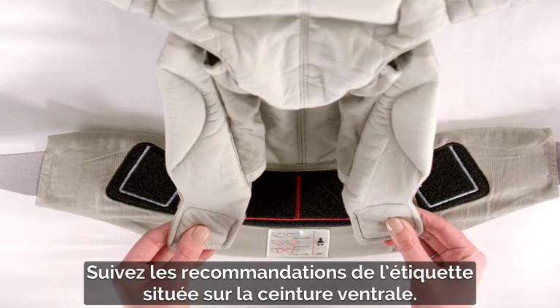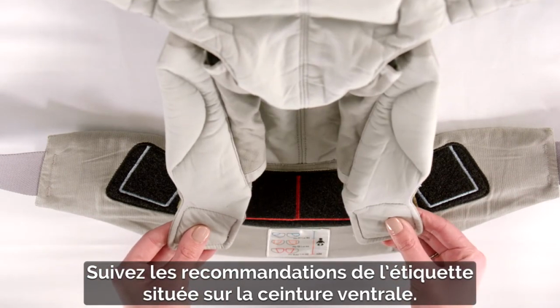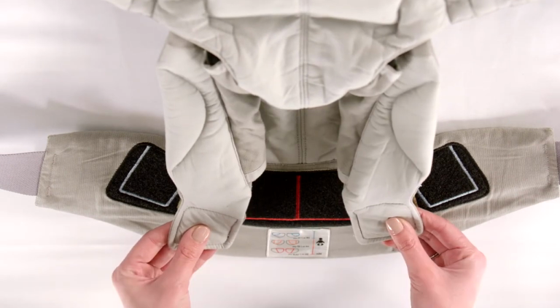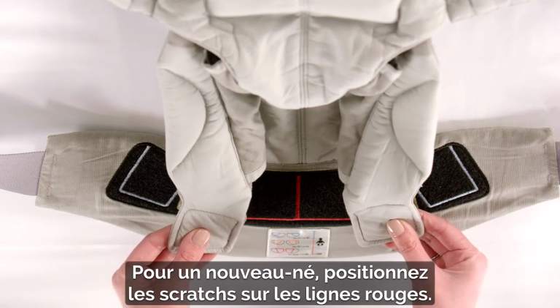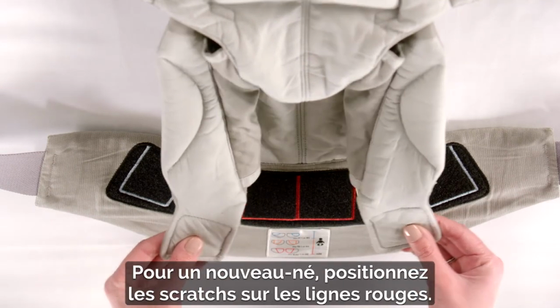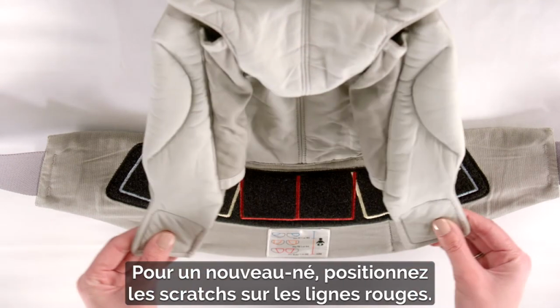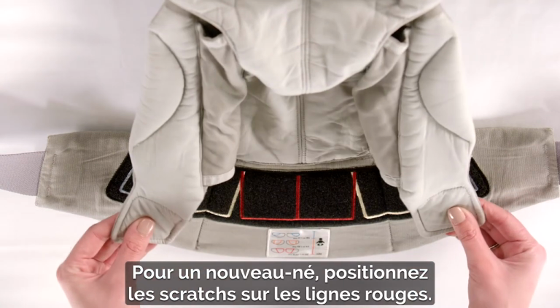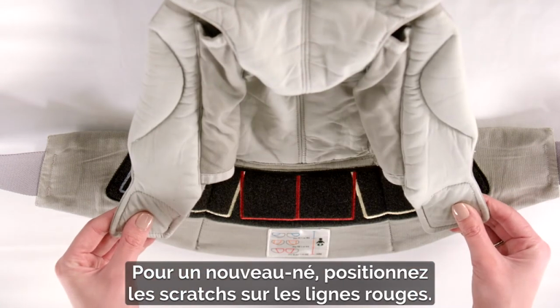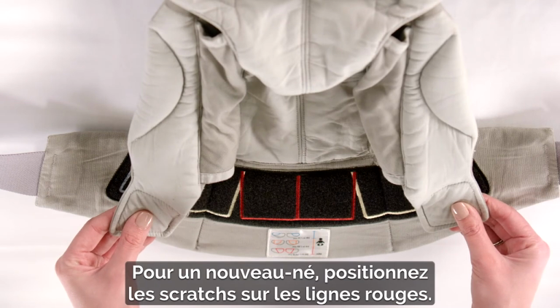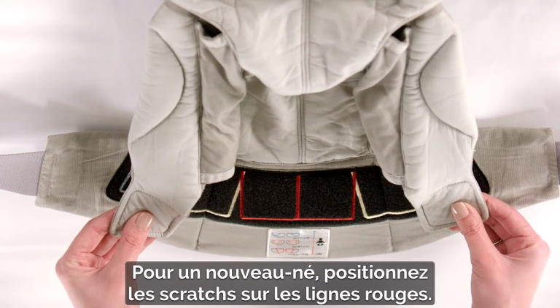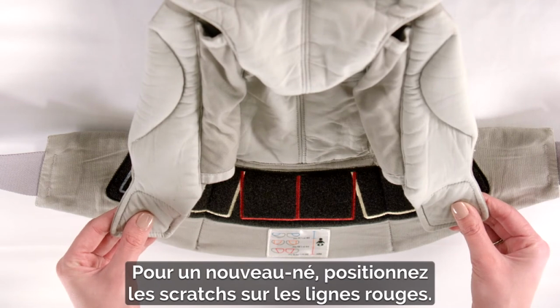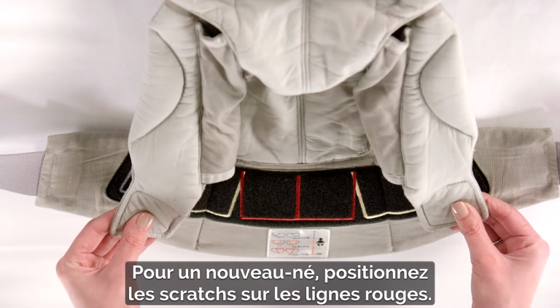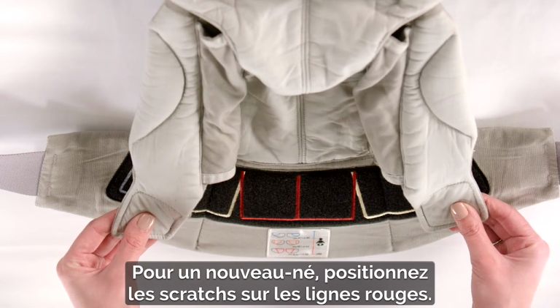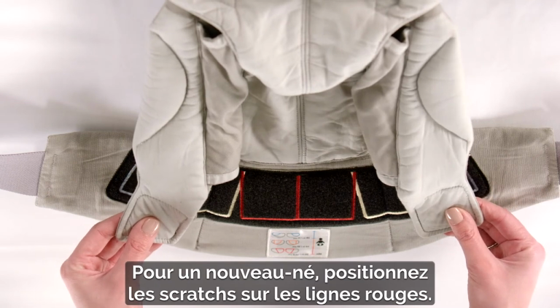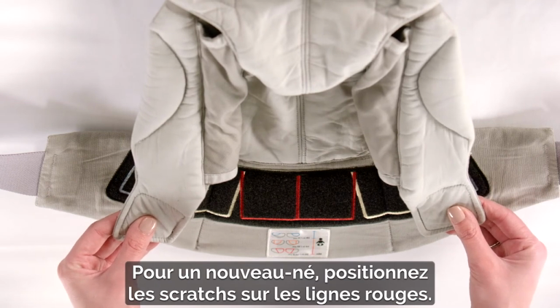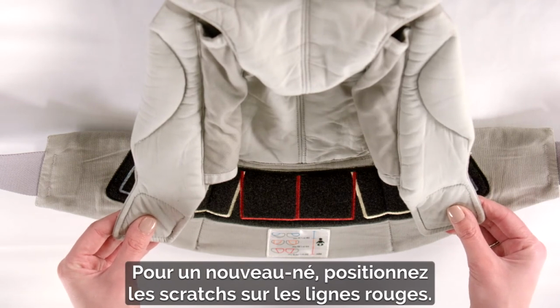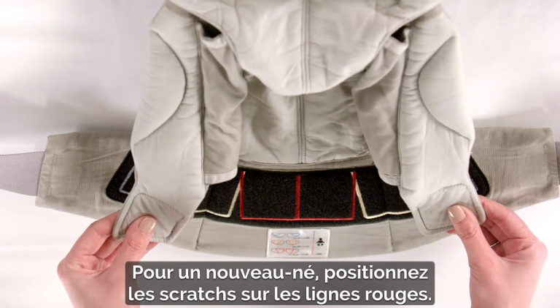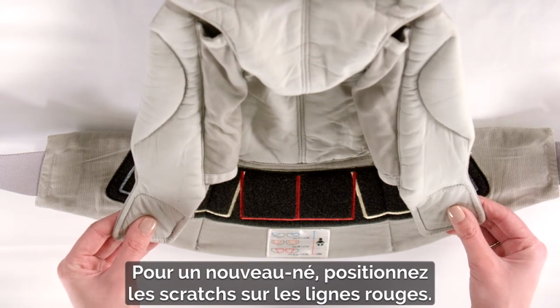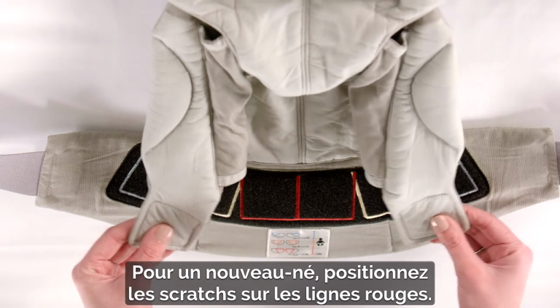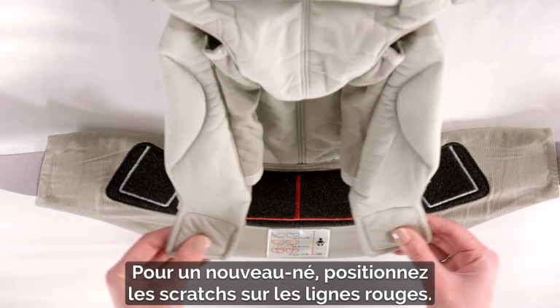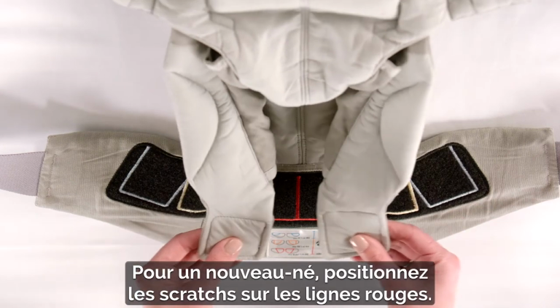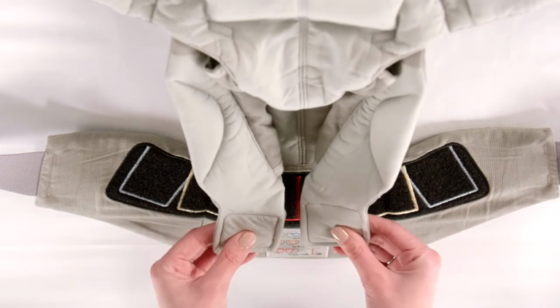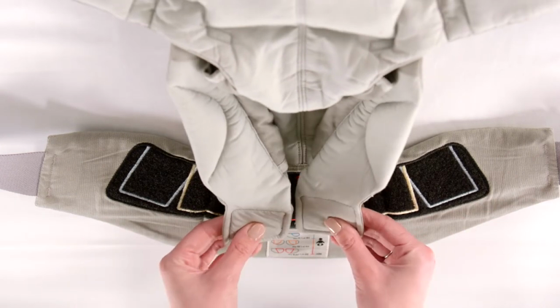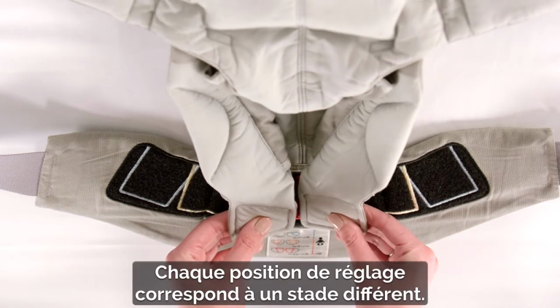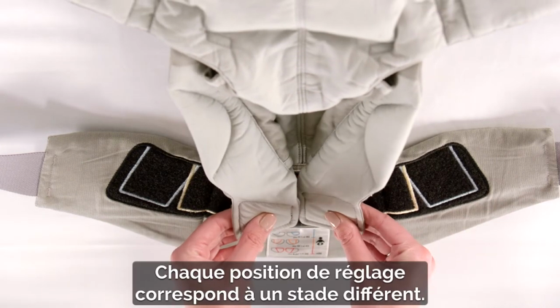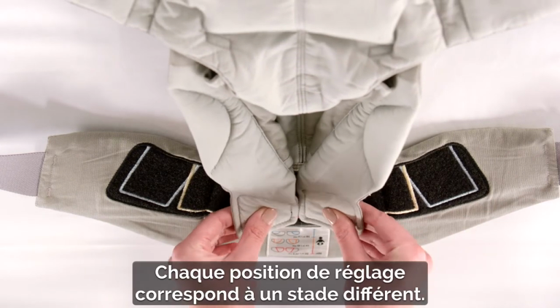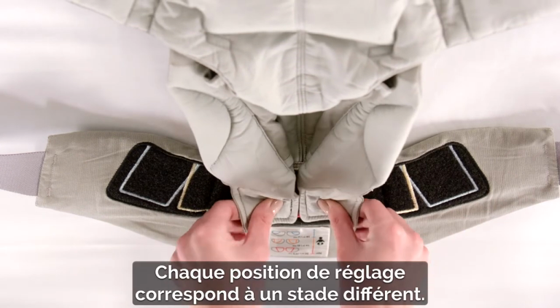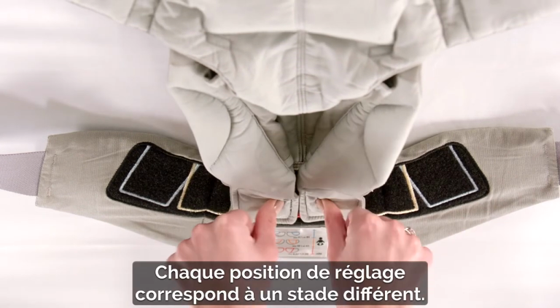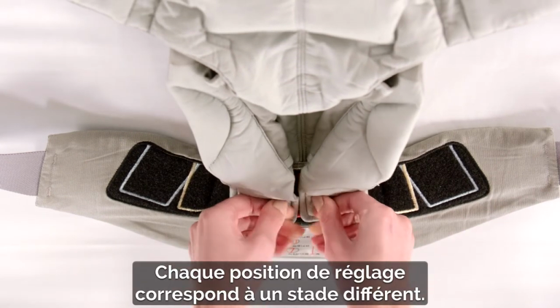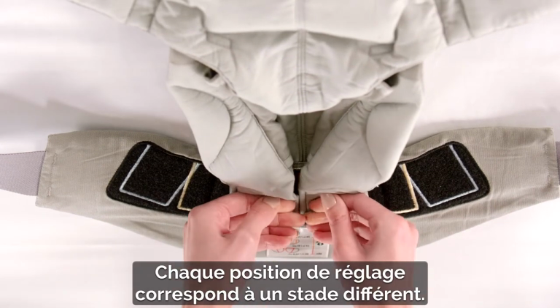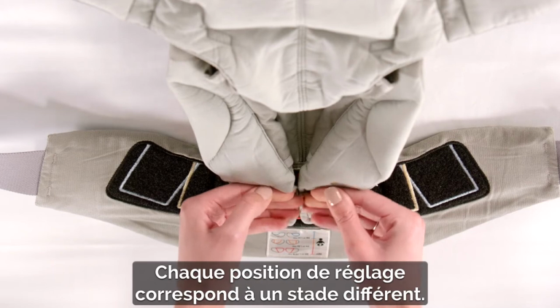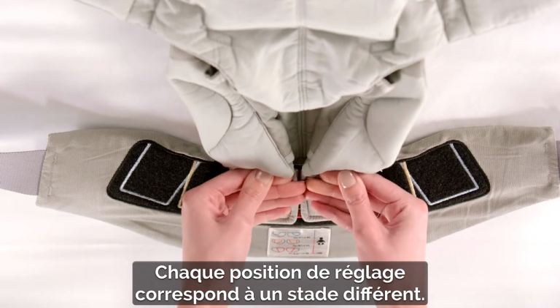For a newborn, position the Velcro tabs following the red lines. You'll move to the next positions as baby grows.